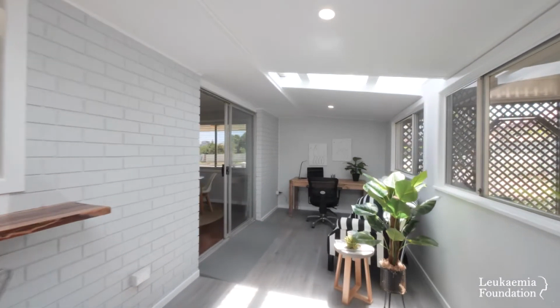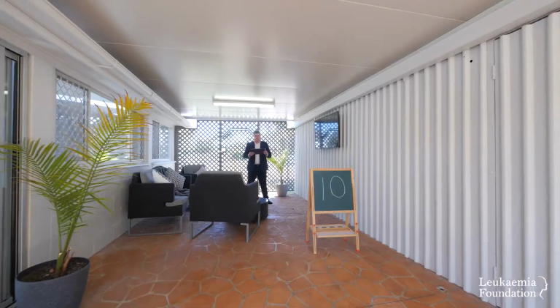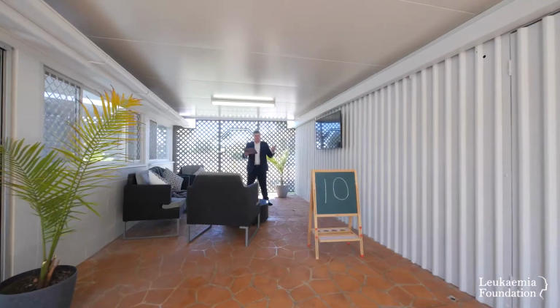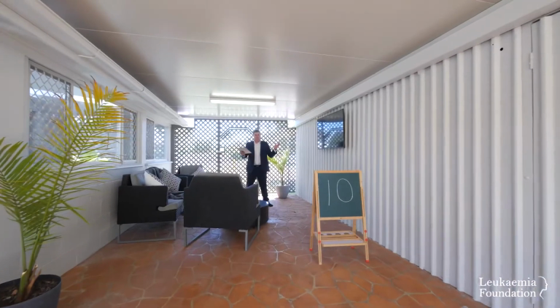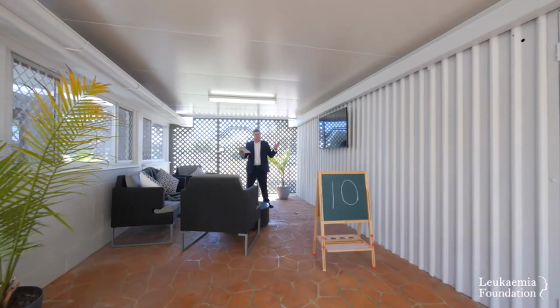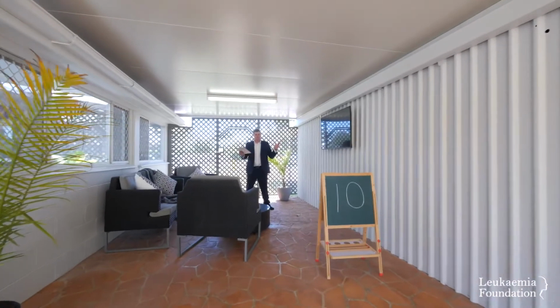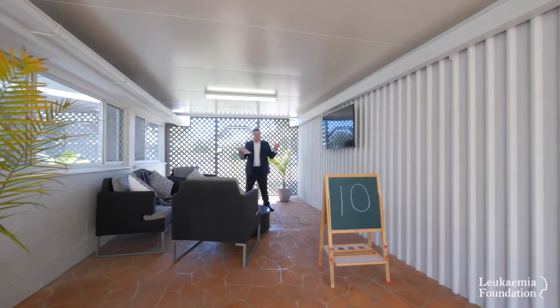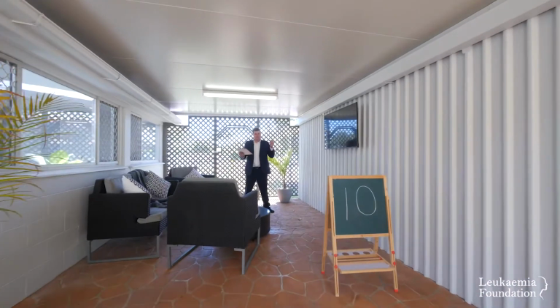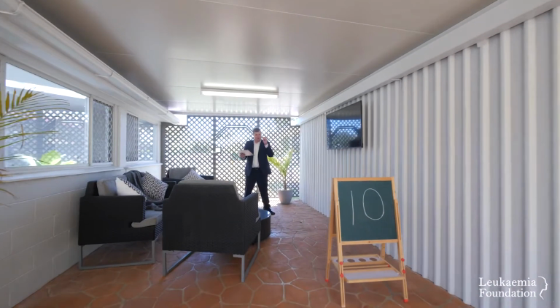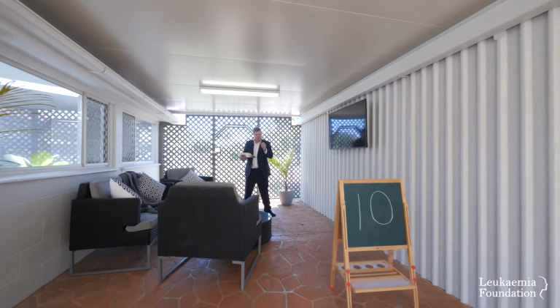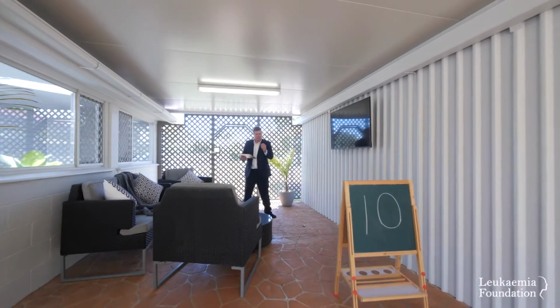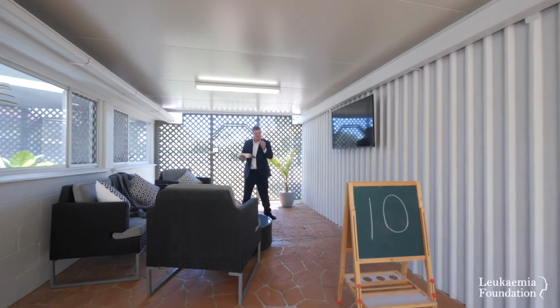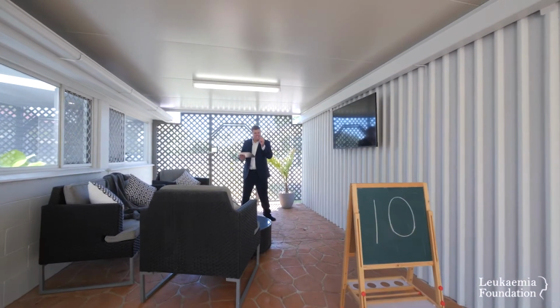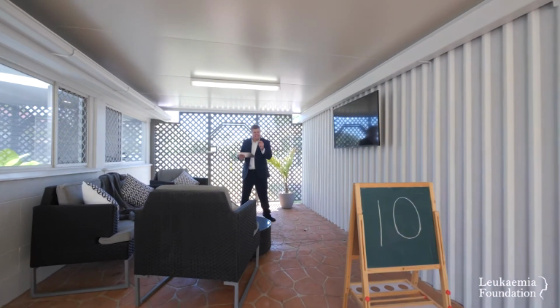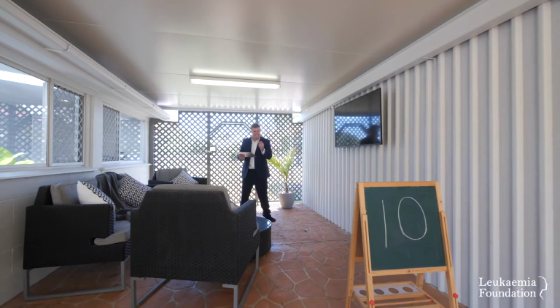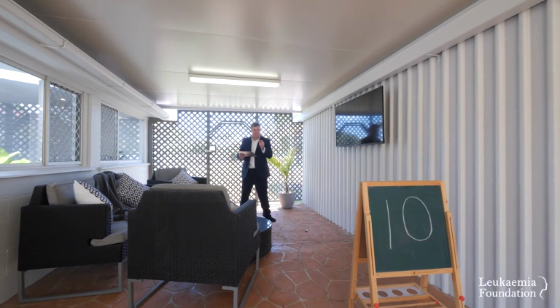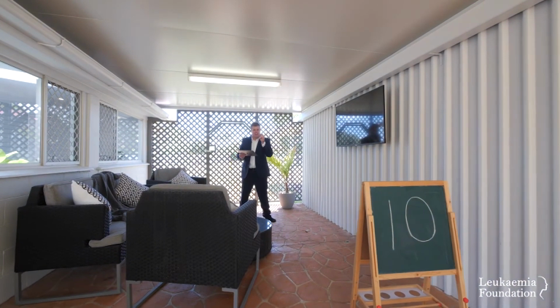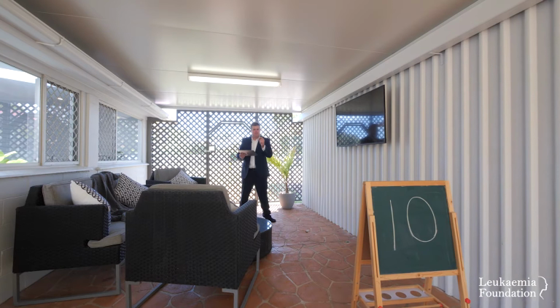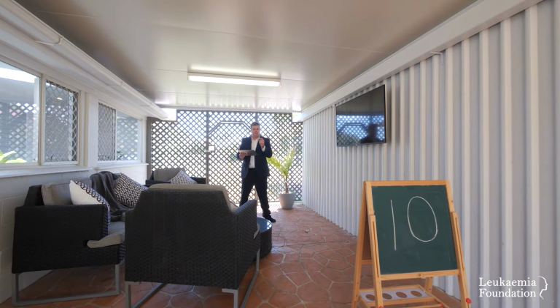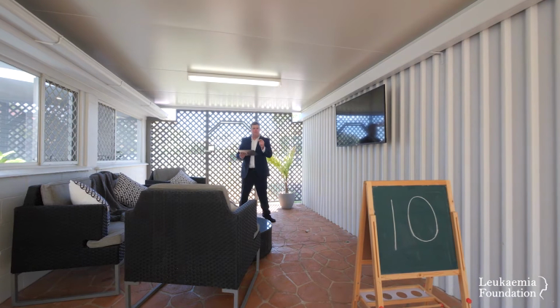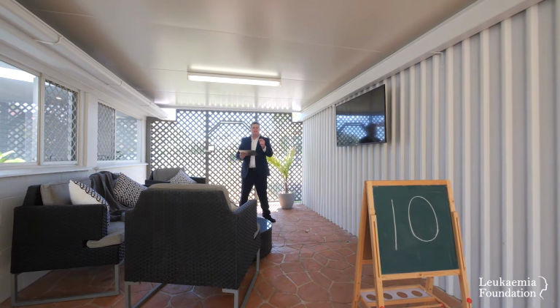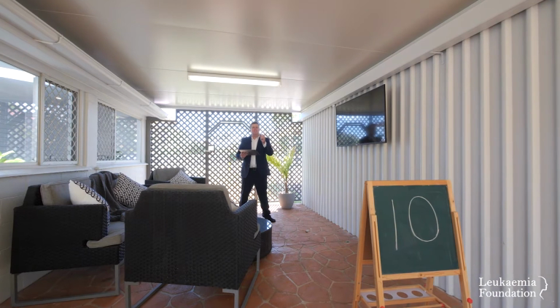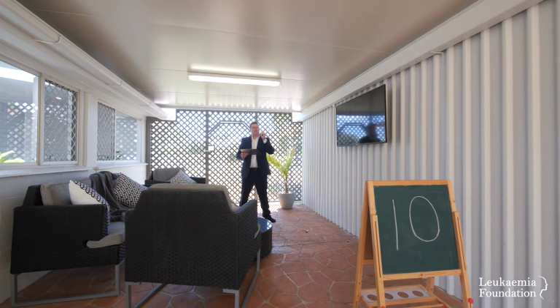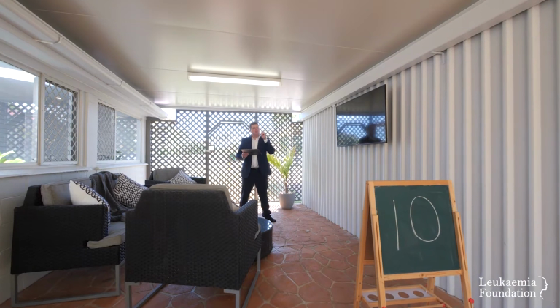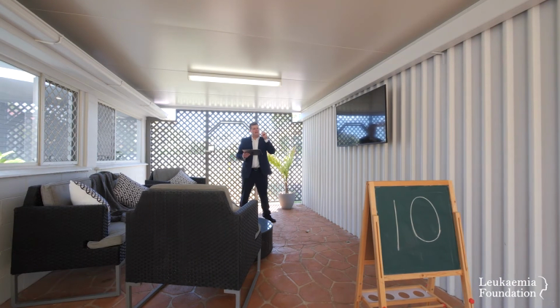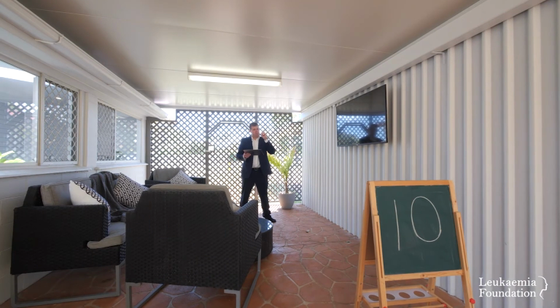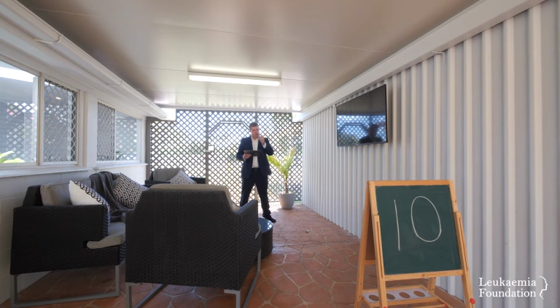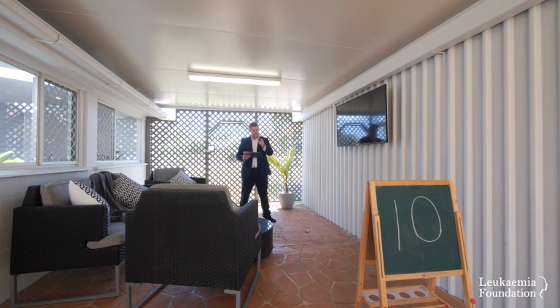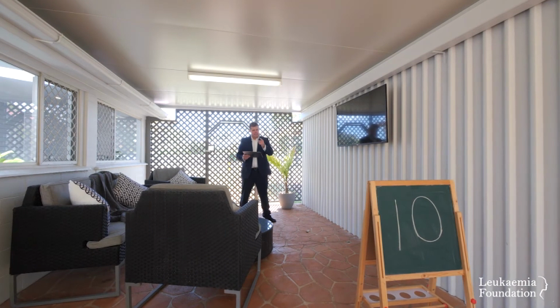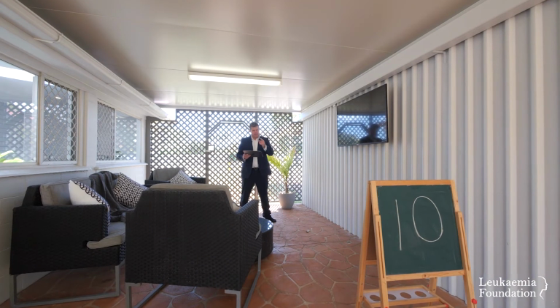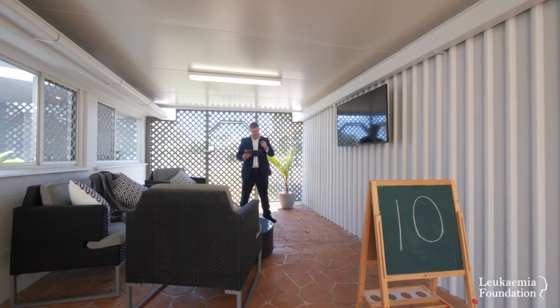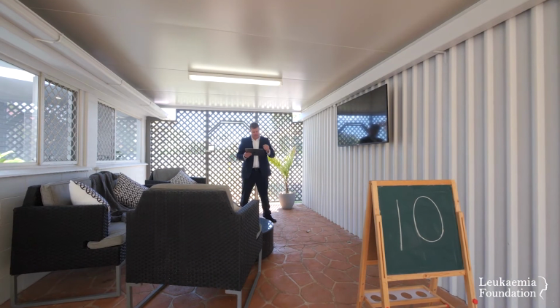Well, for the first time ever, a perfect score — 10 out of 10 for every room. This couple has knocked it out of the park.